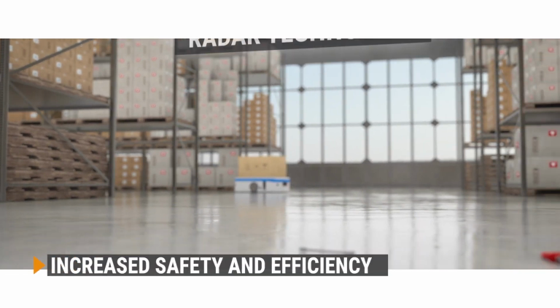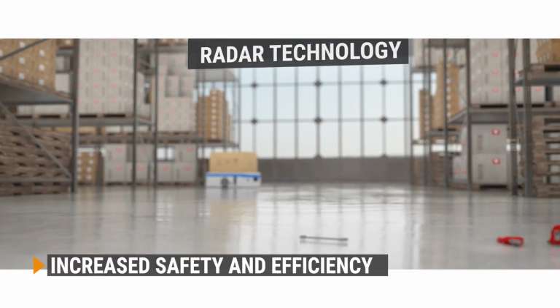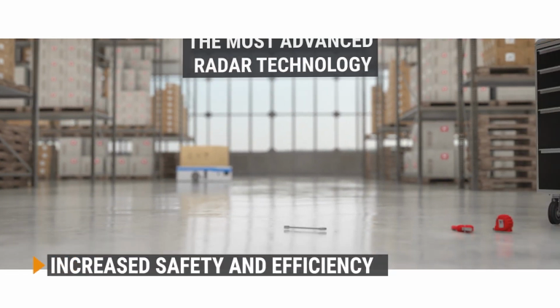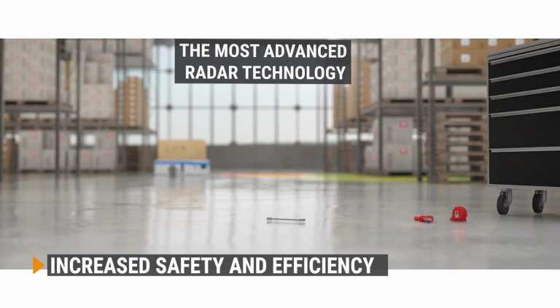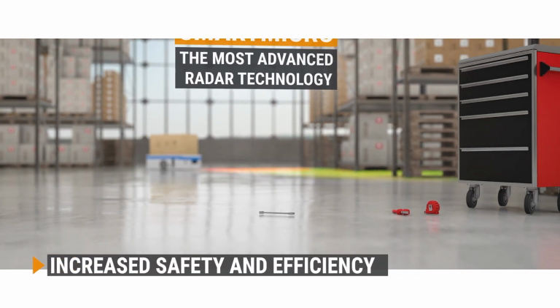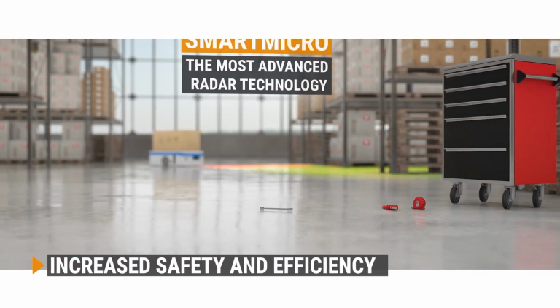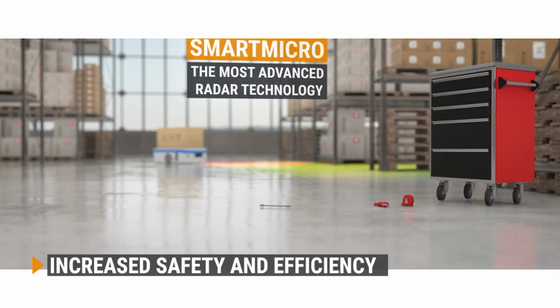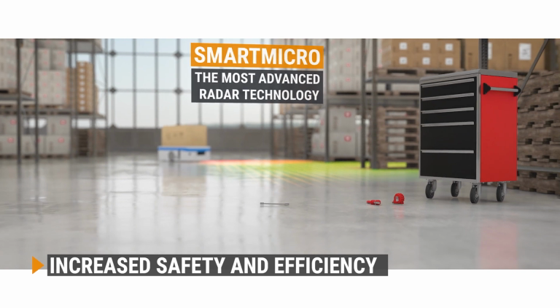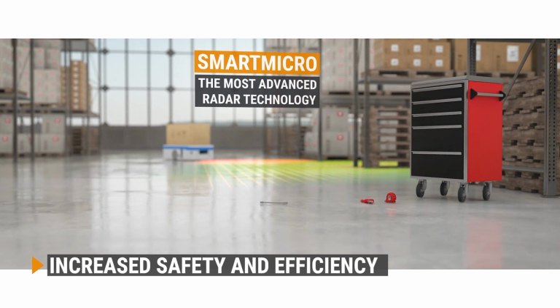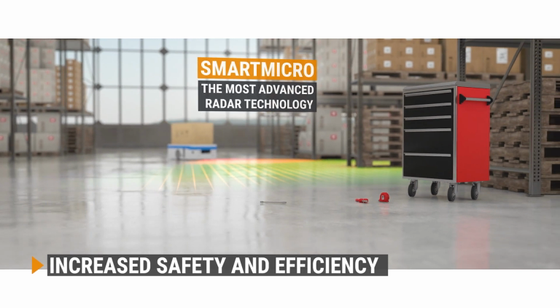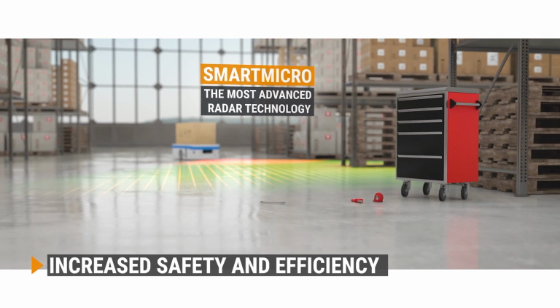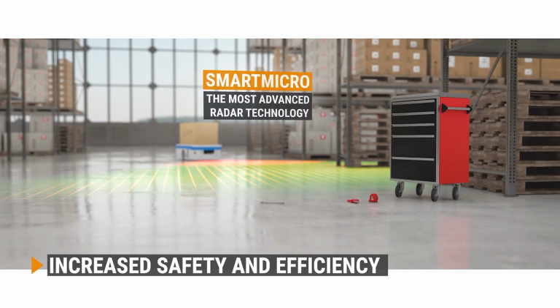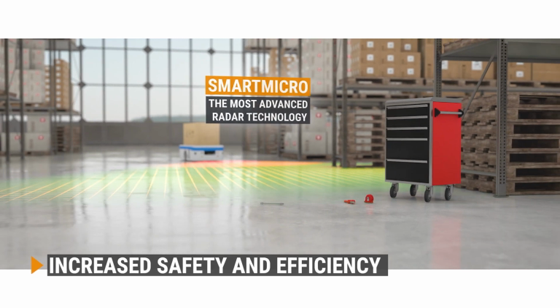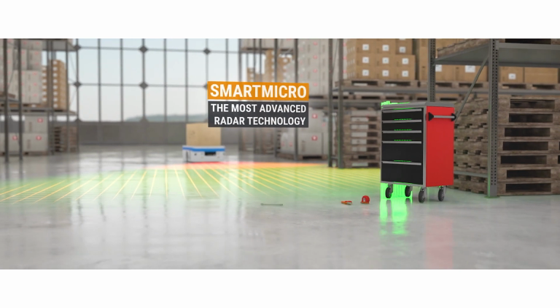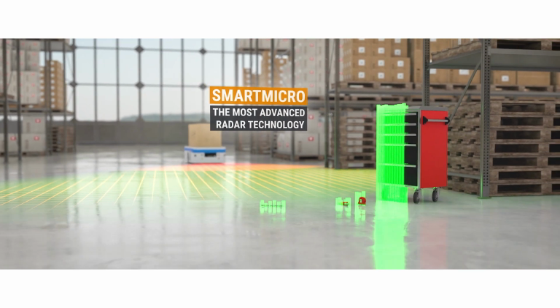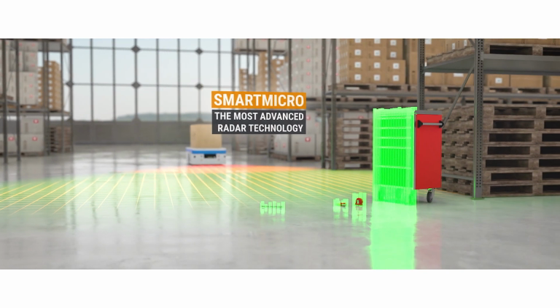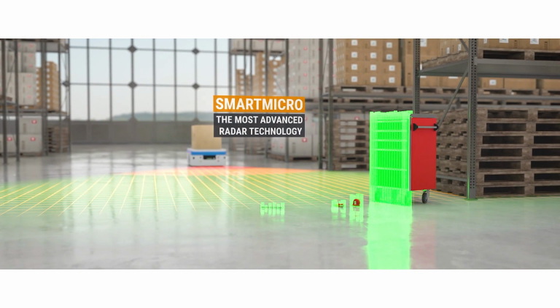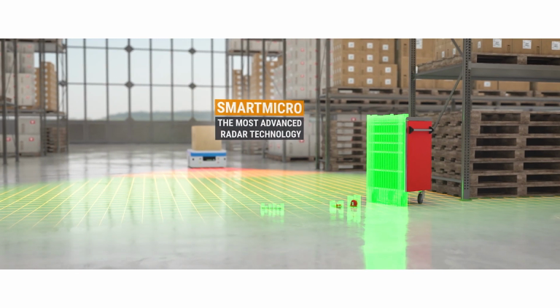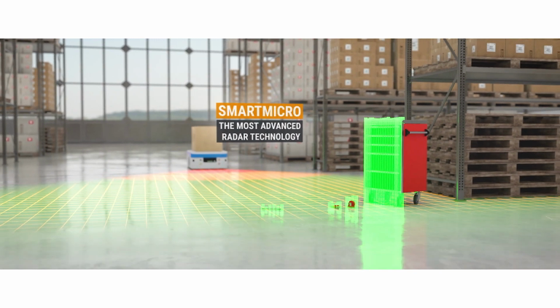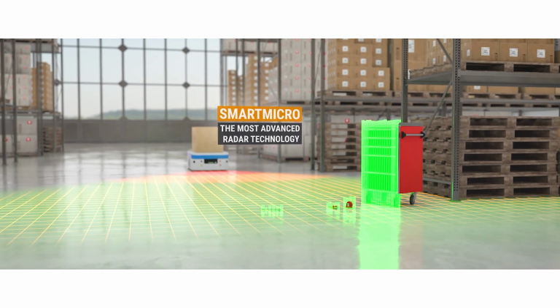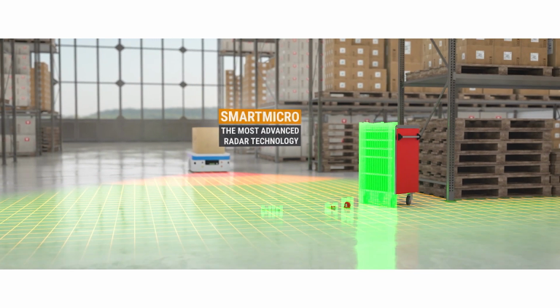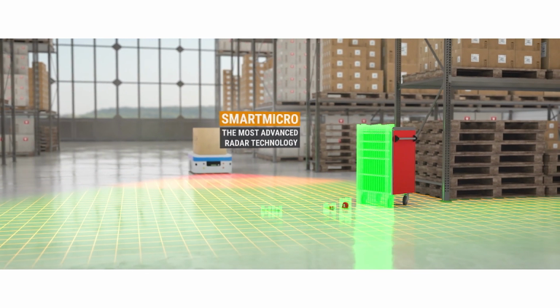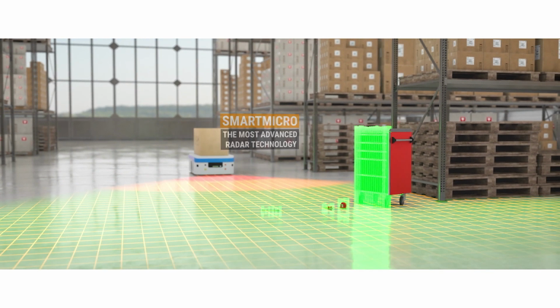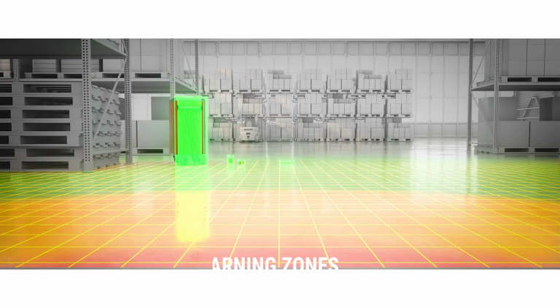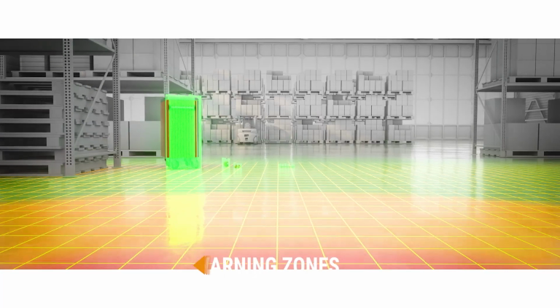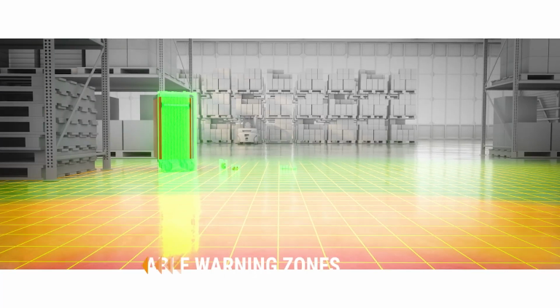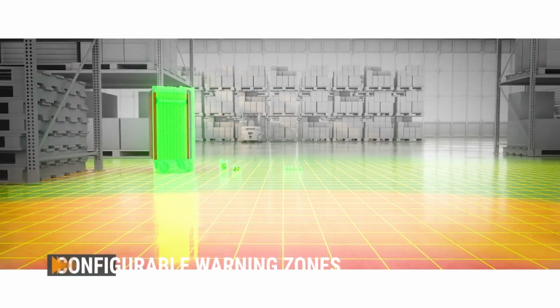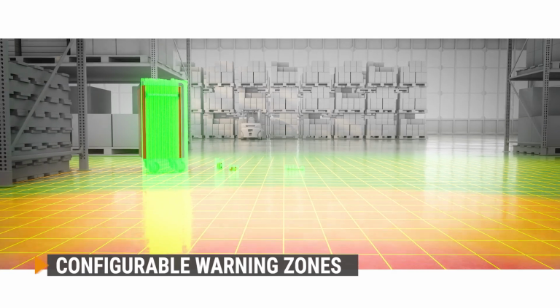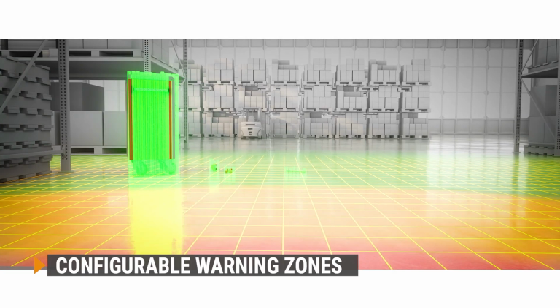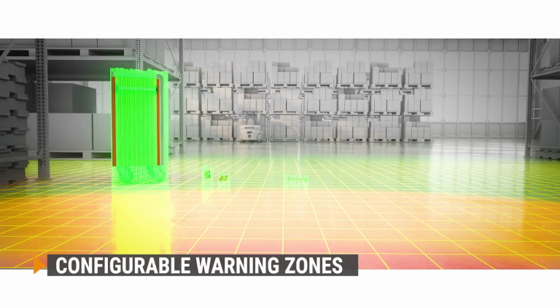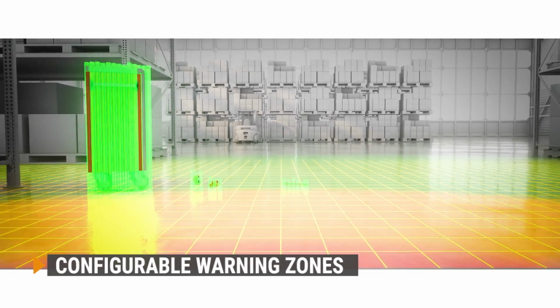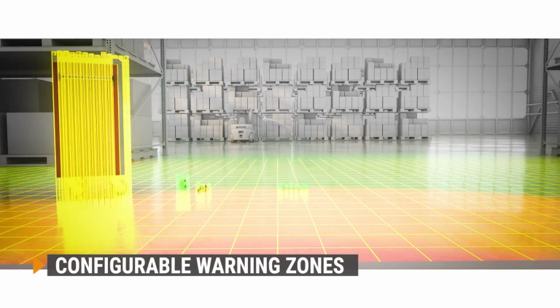To increase safety and efficiency in your working environment, the warning zones within the field of view of our sensors are user-configurable.